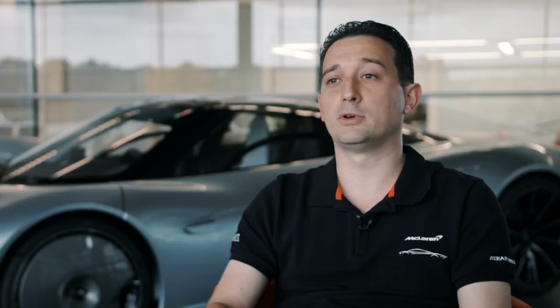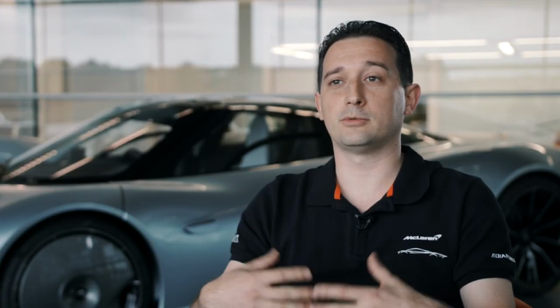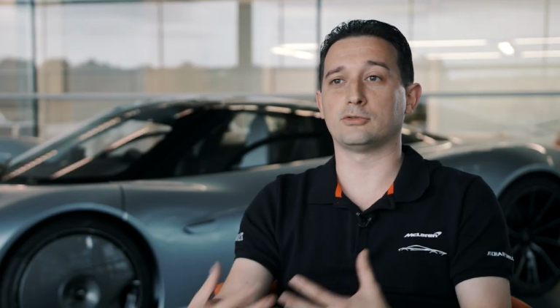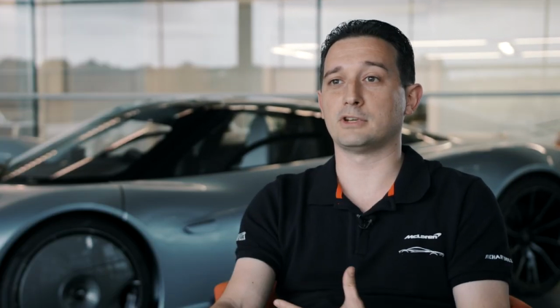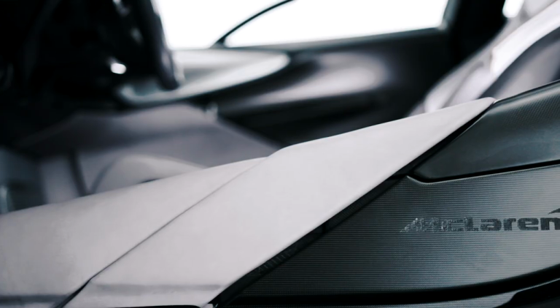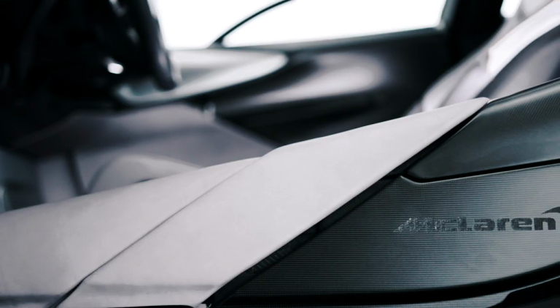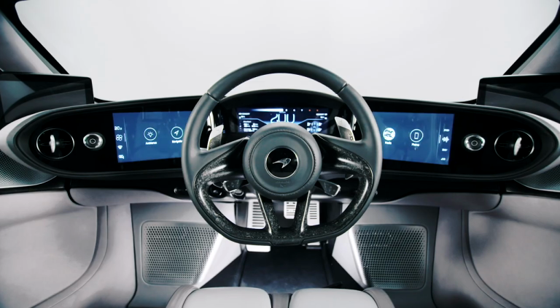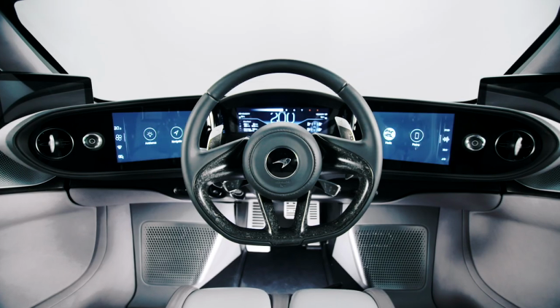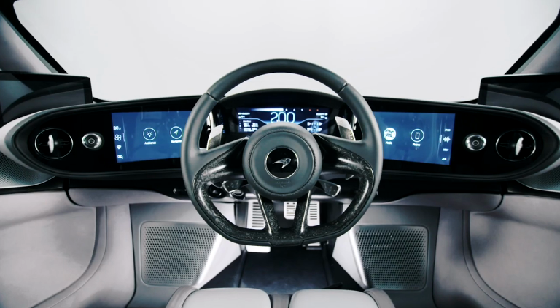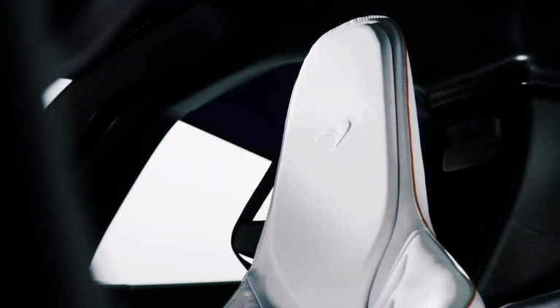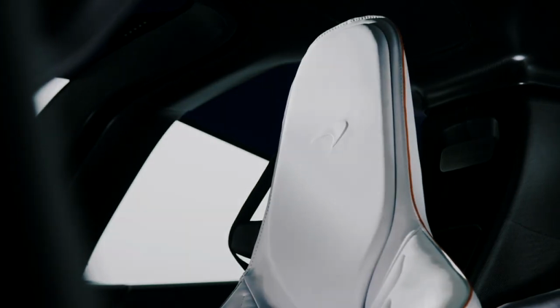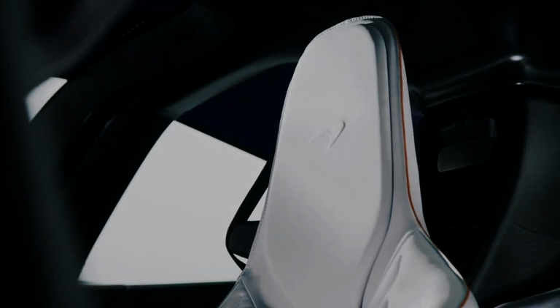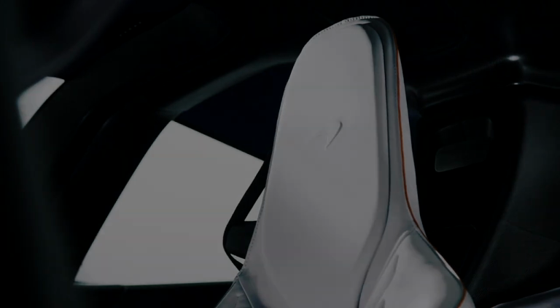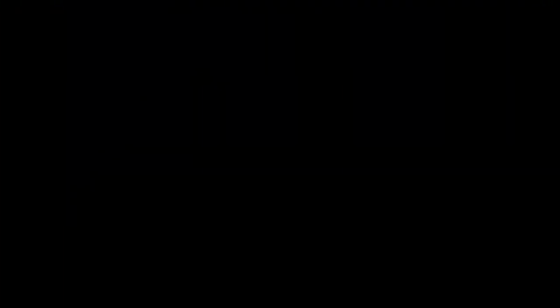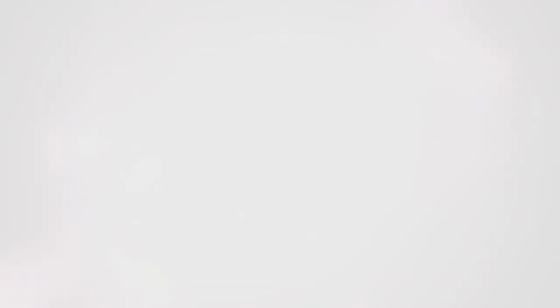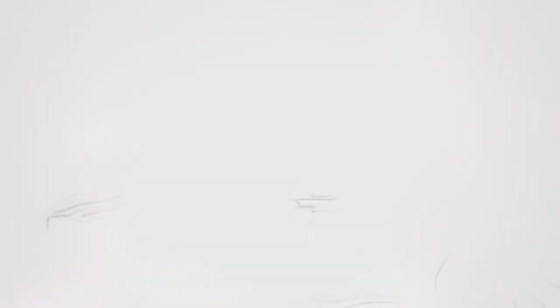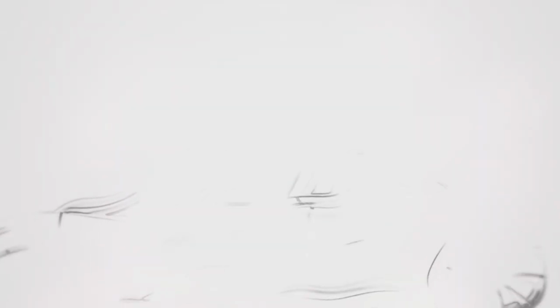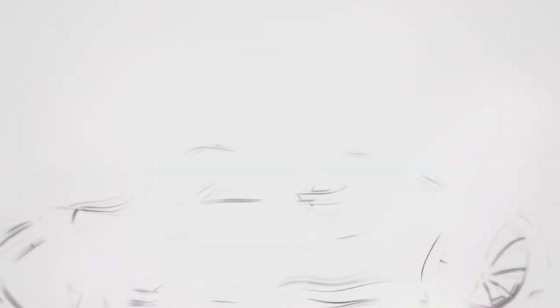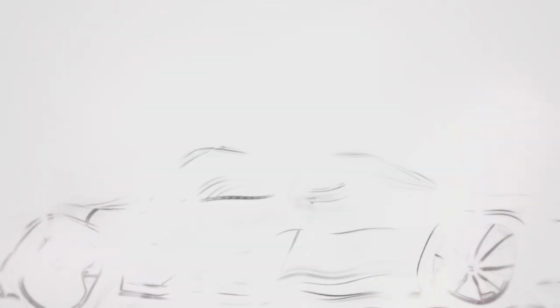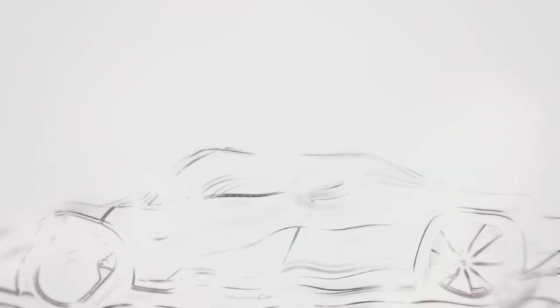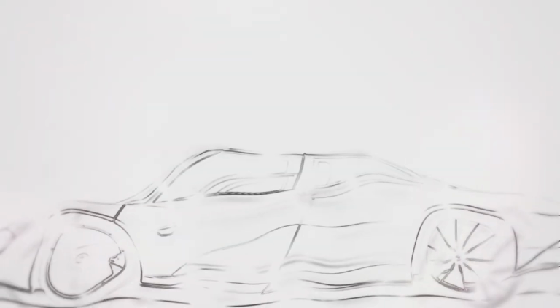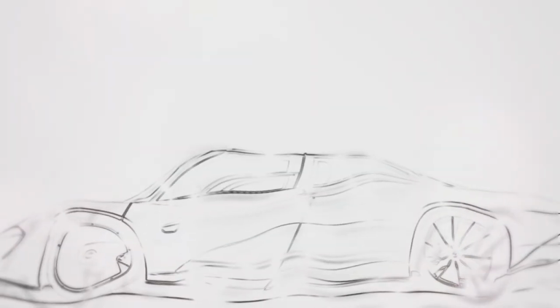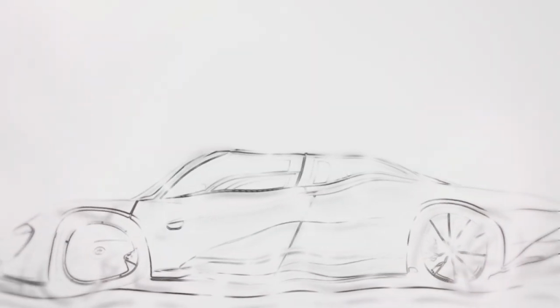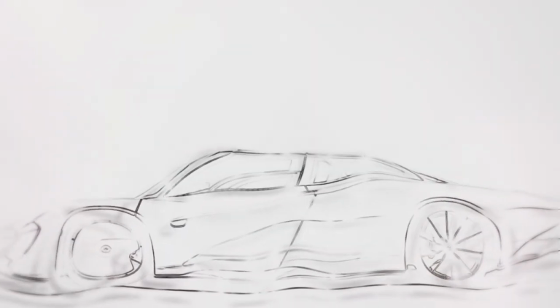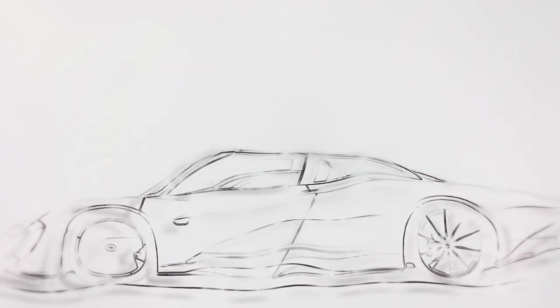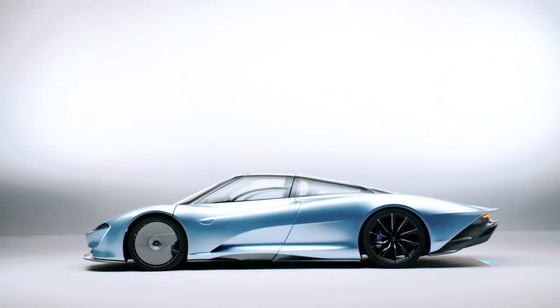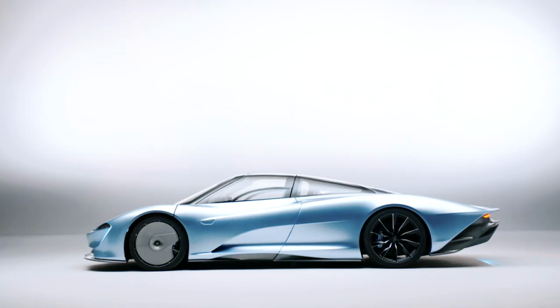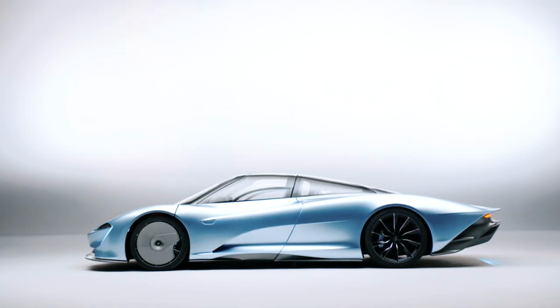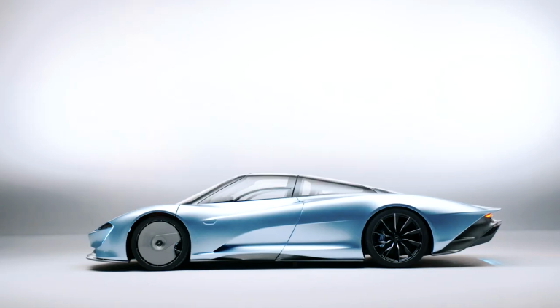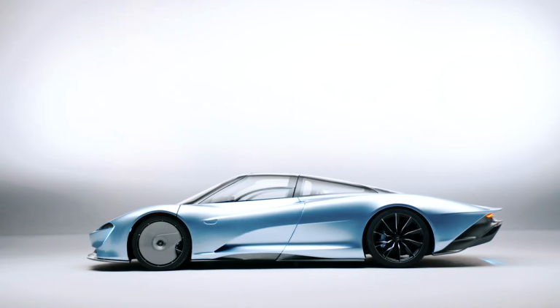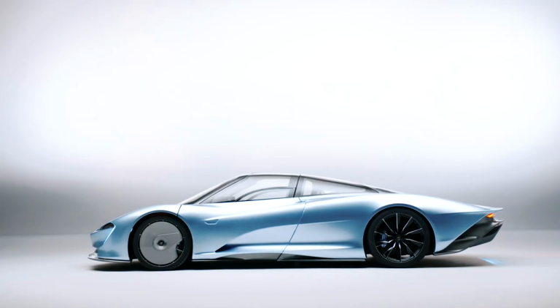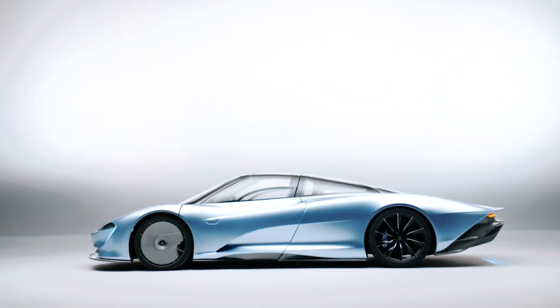We were able to increase leg room, hip room, and shoulder room, and all of those things ultimately contribute to this great driving experience of the Speedtail.